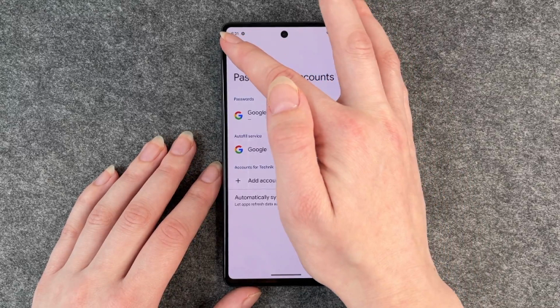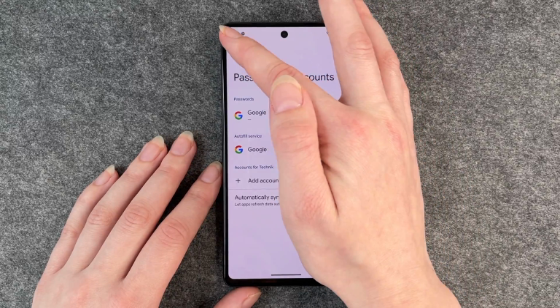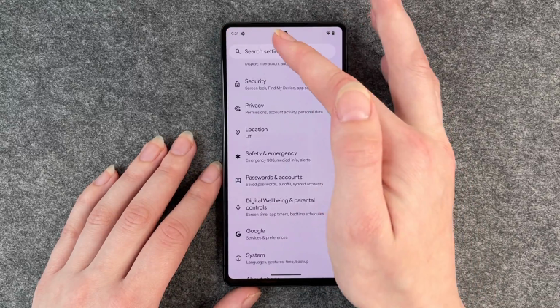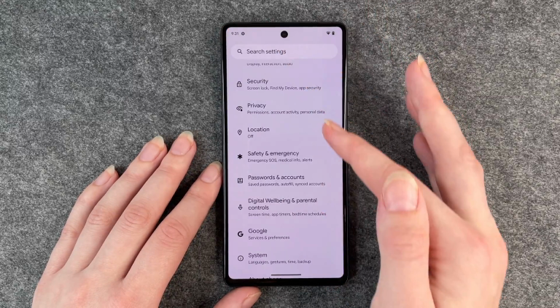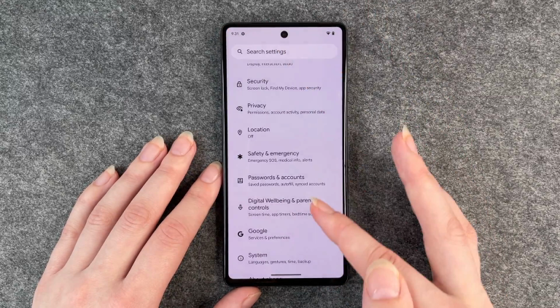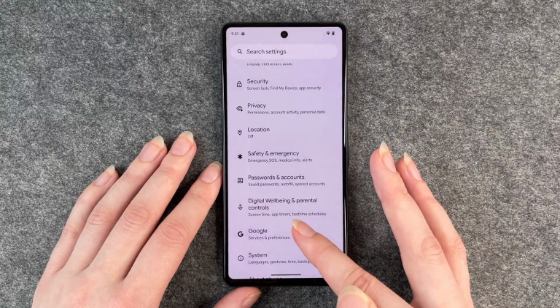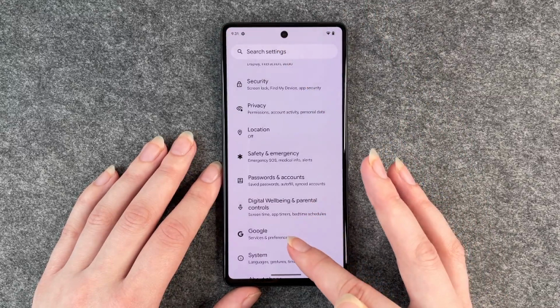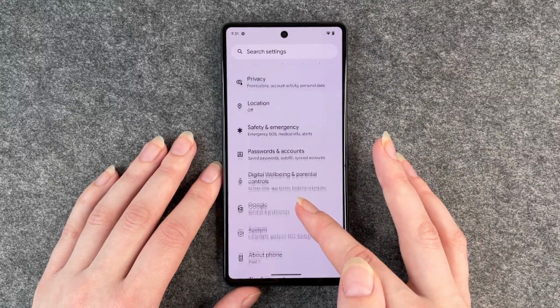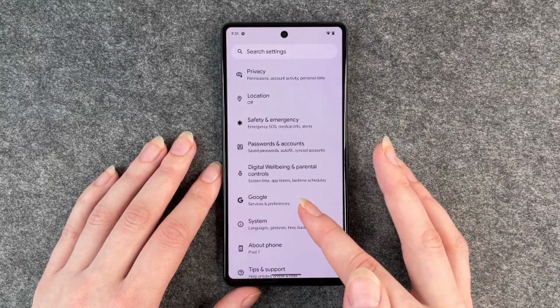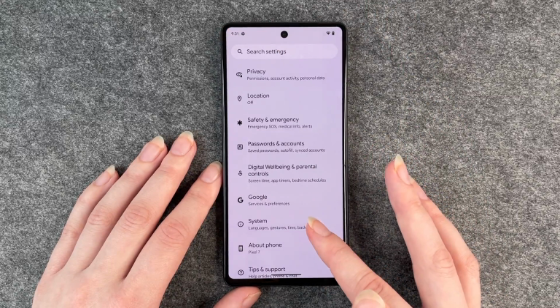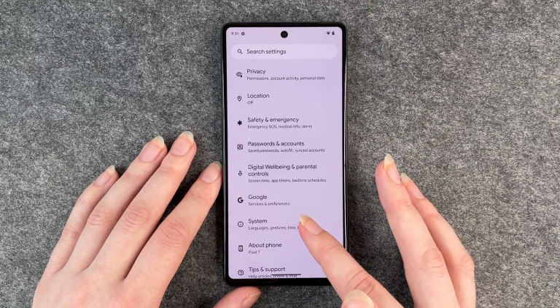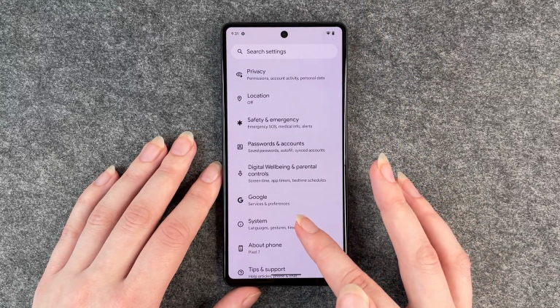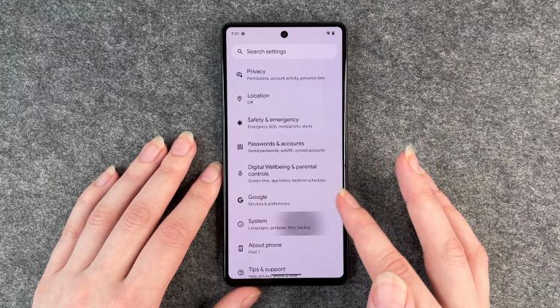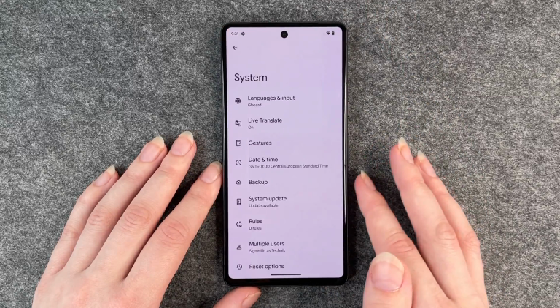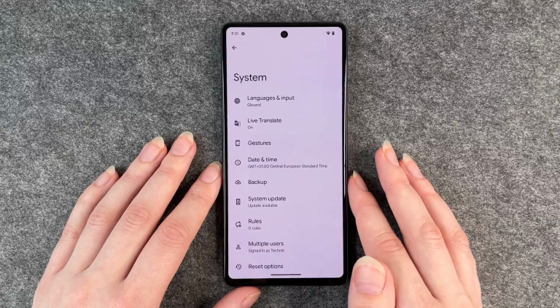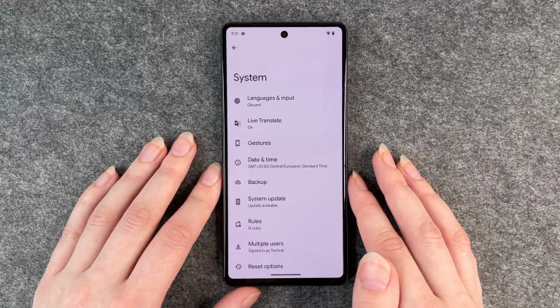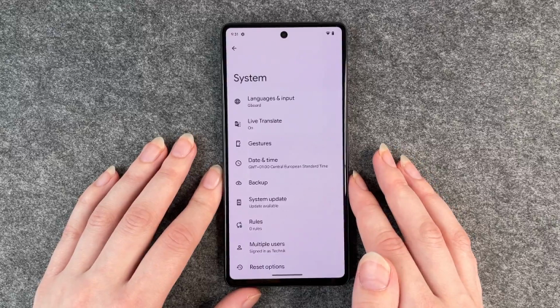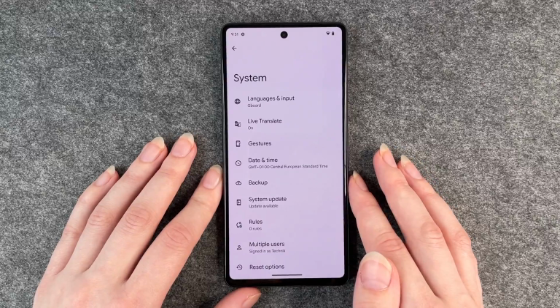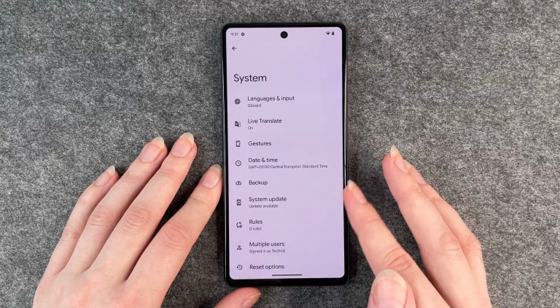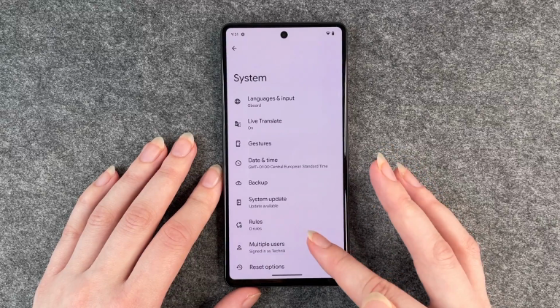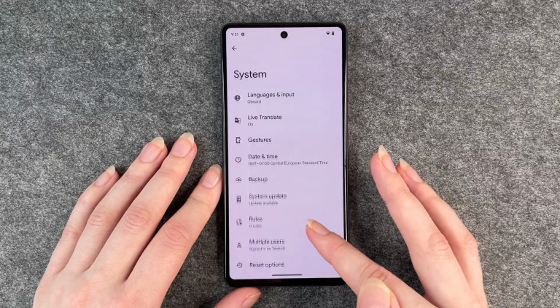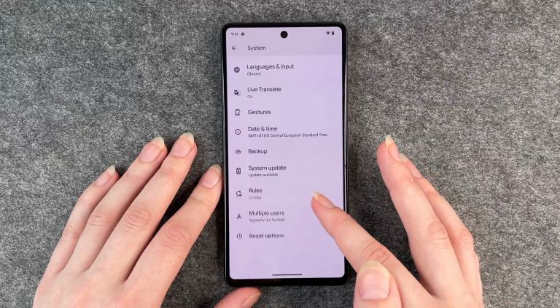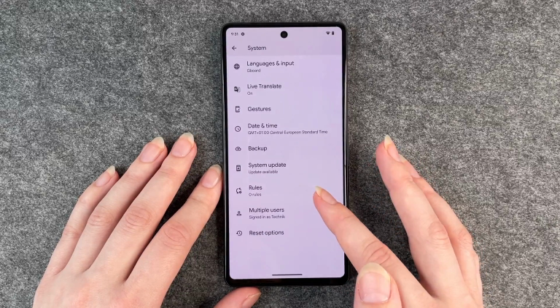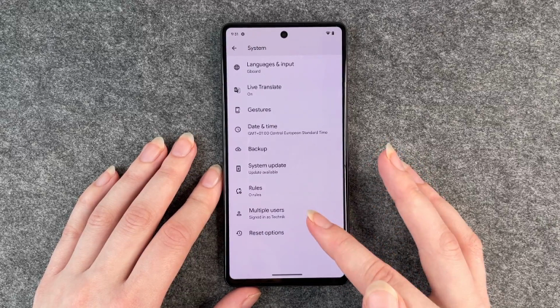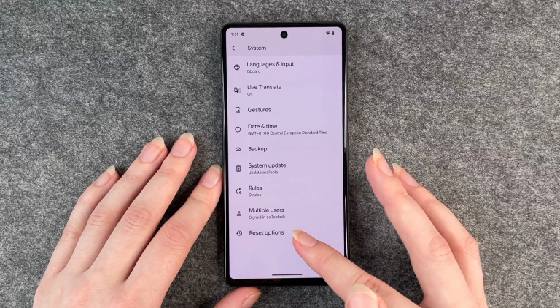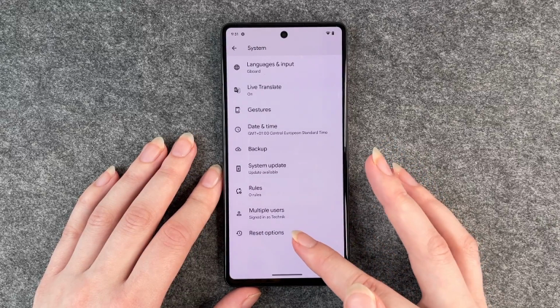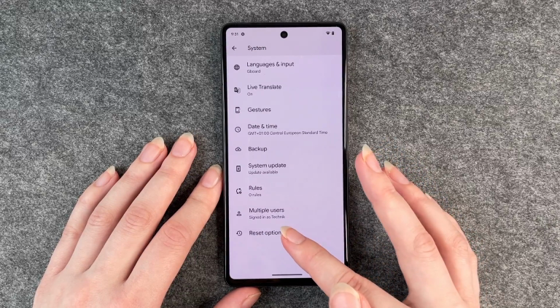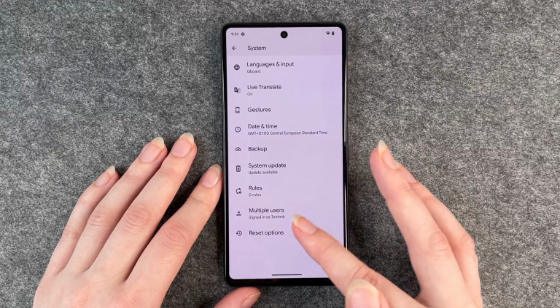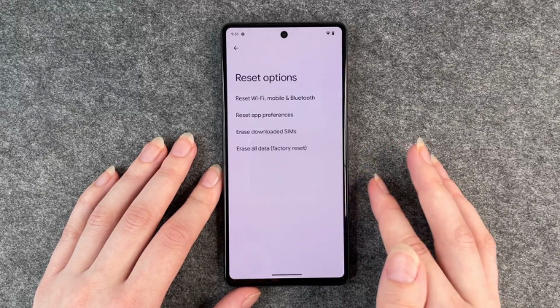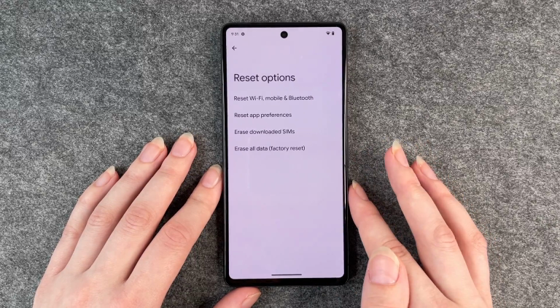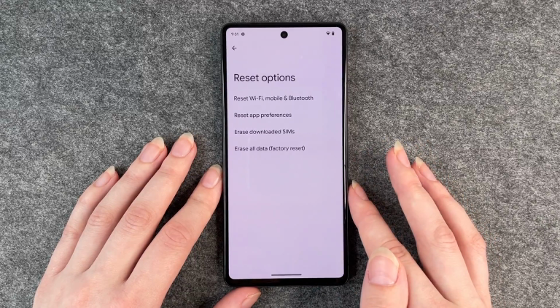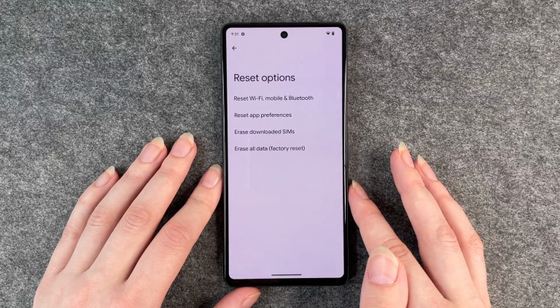Then you go back and go to System, and click on Reset Options.